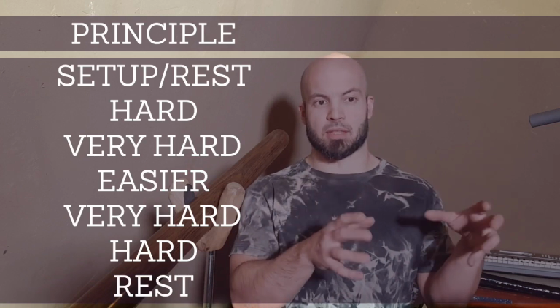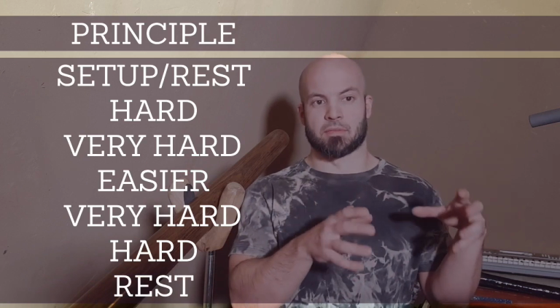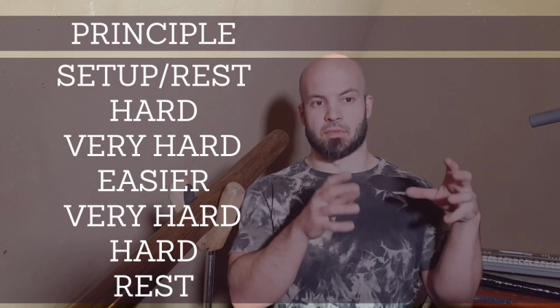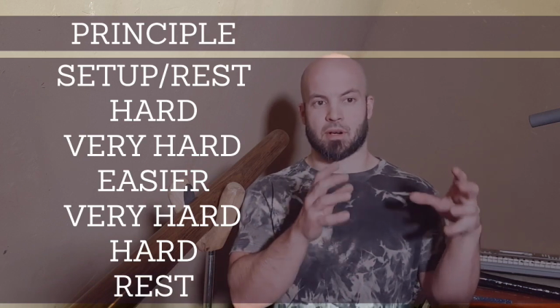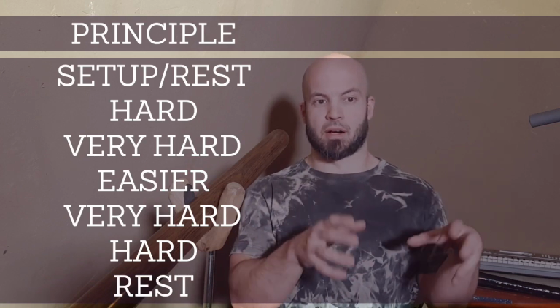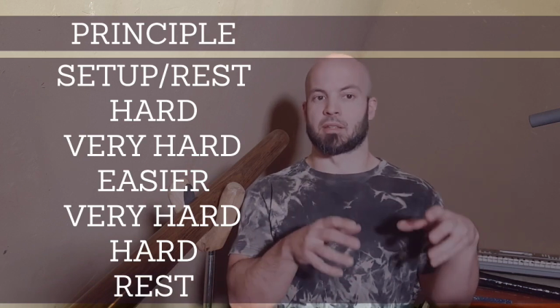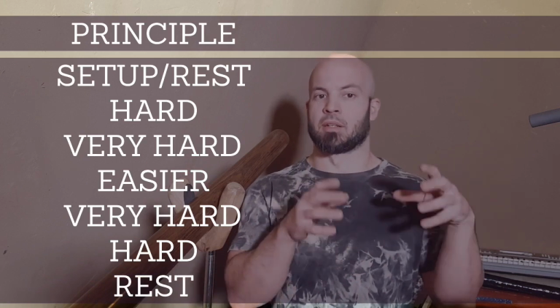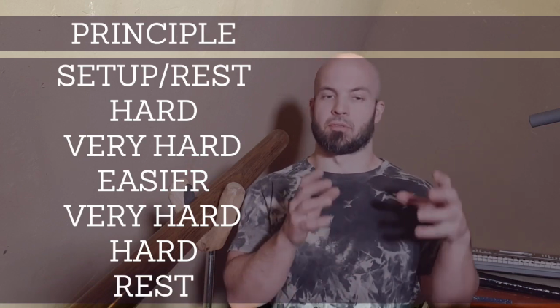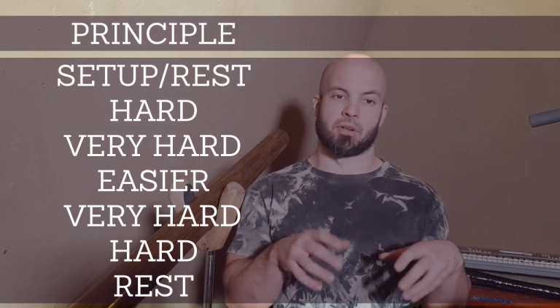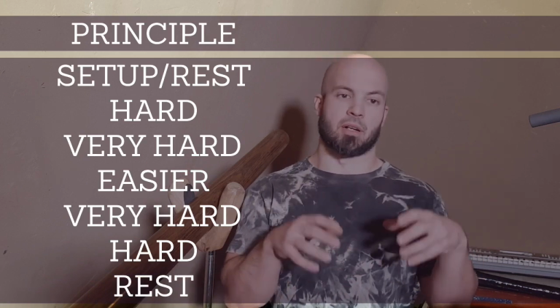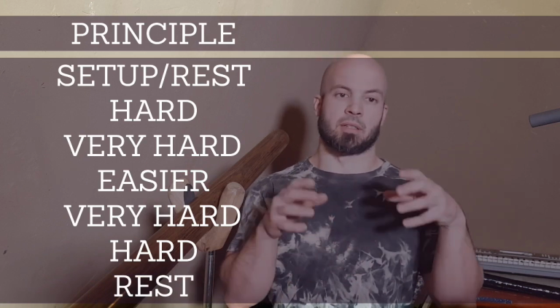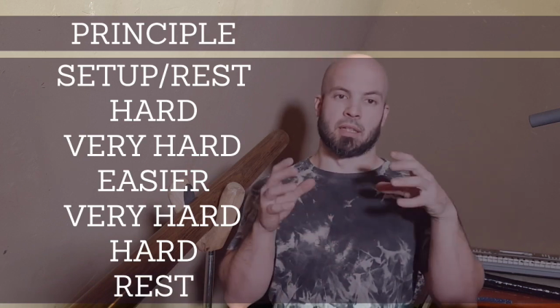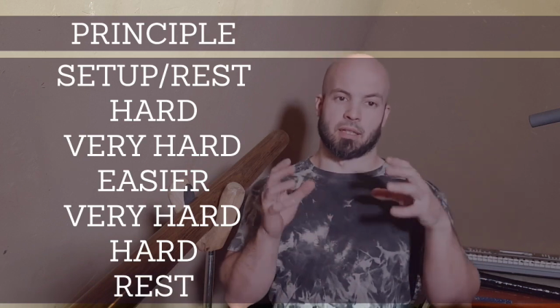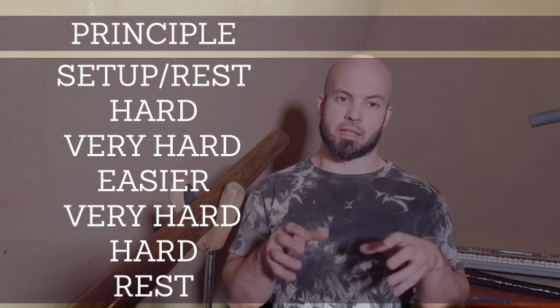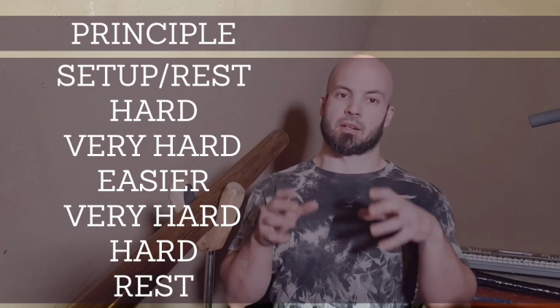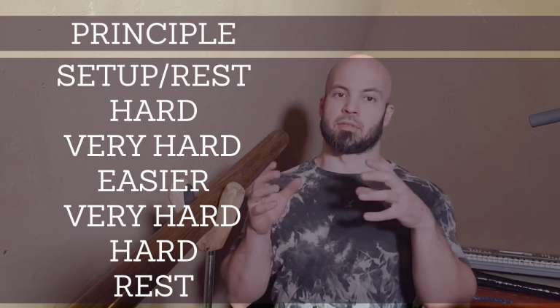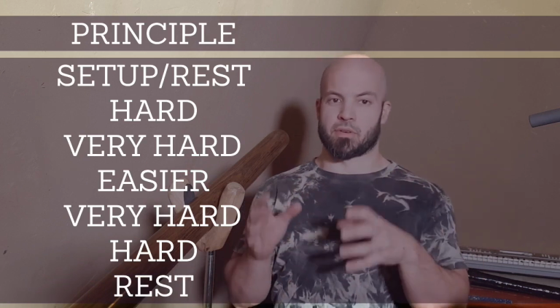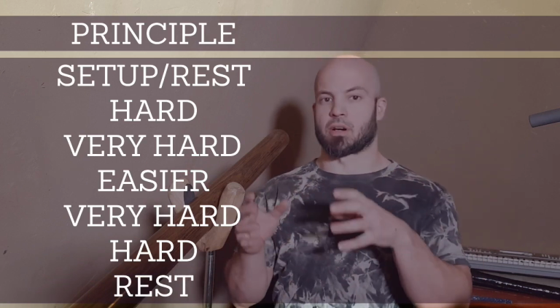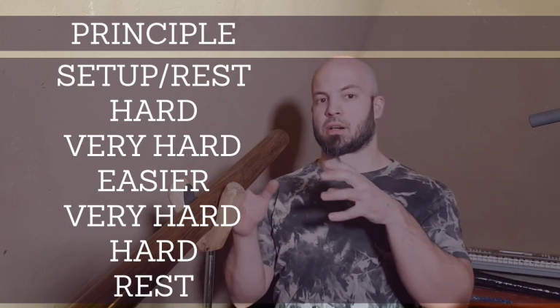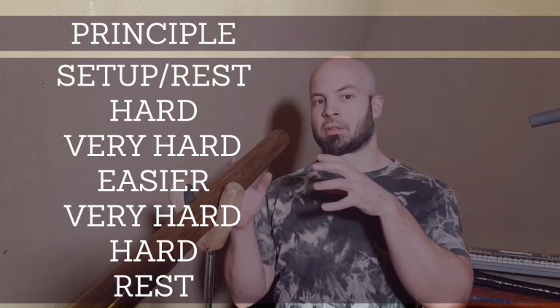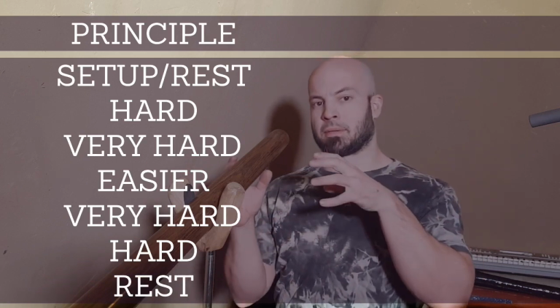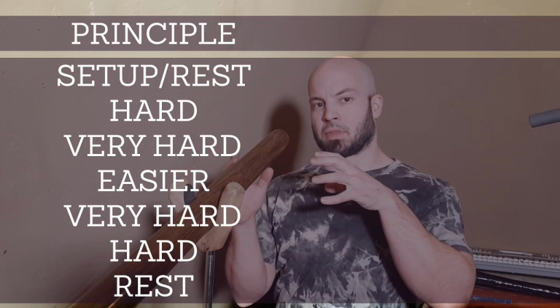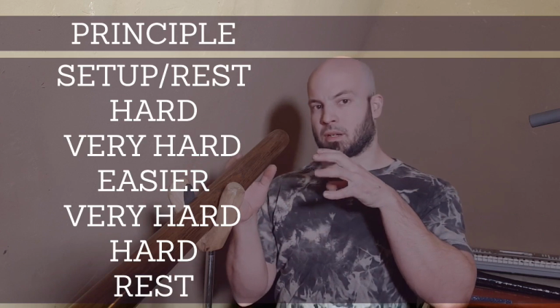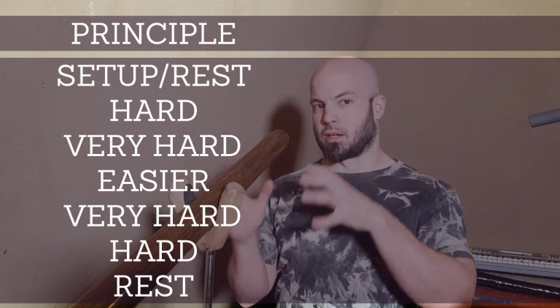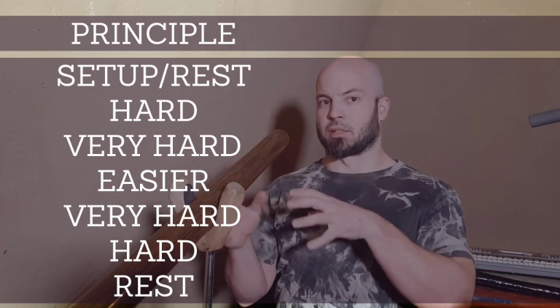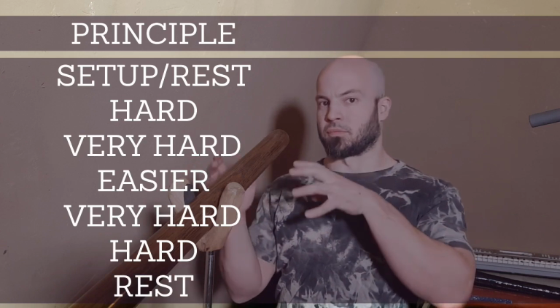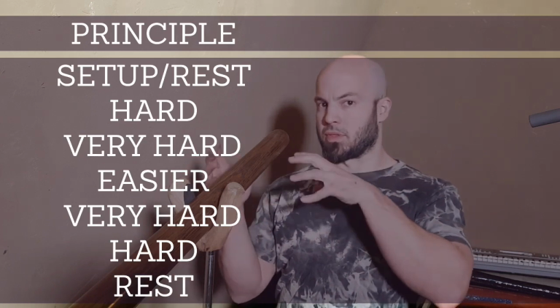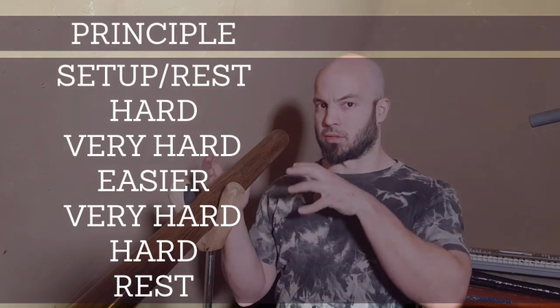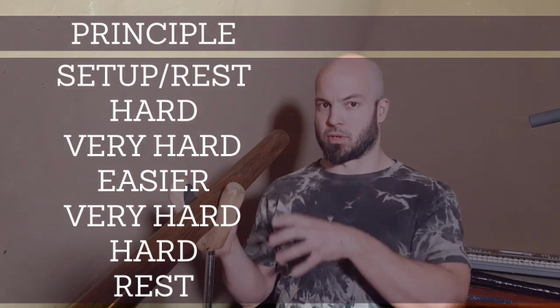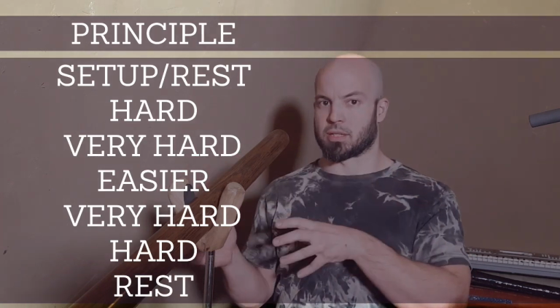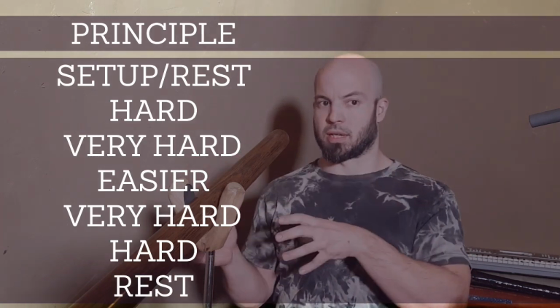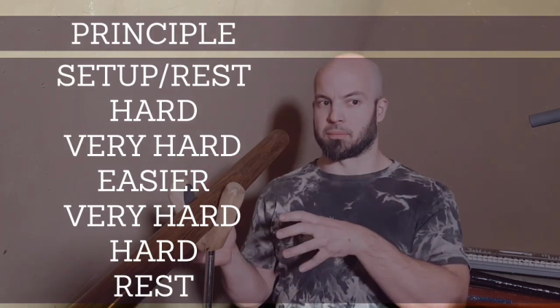And then you repeat again: rest, hard, very hard, less hard, very hard, hard, and then rest again.